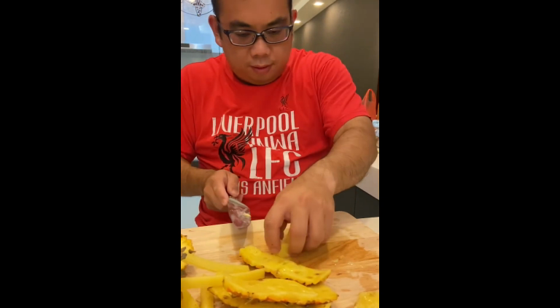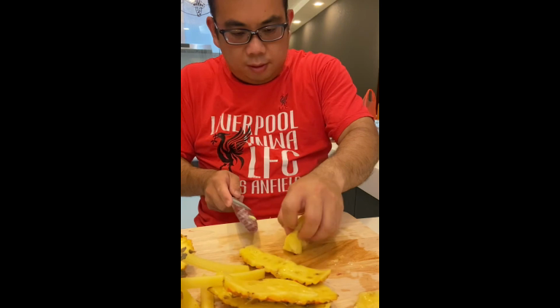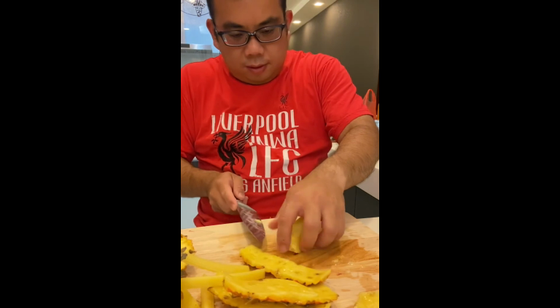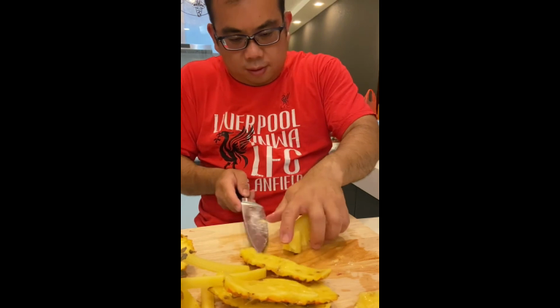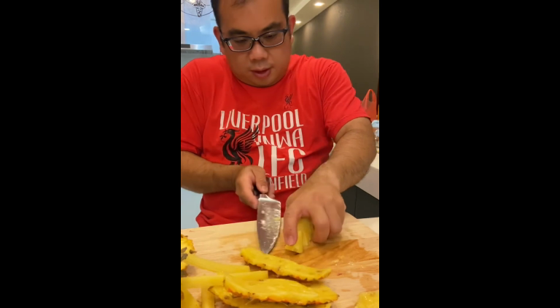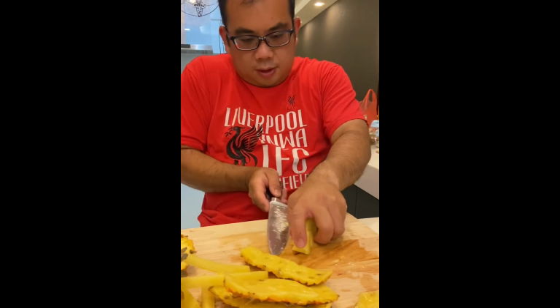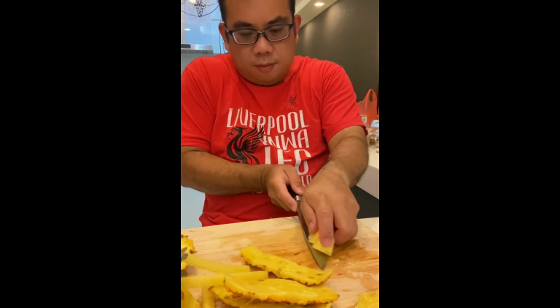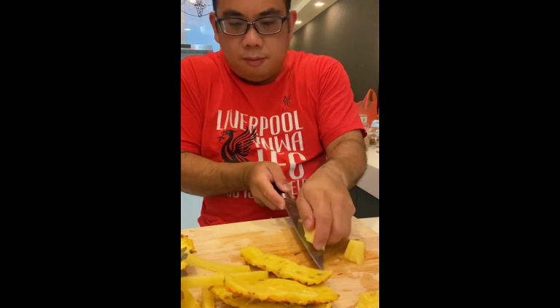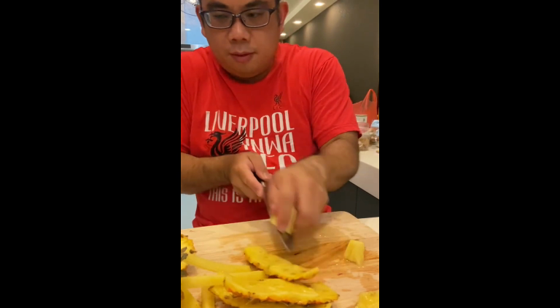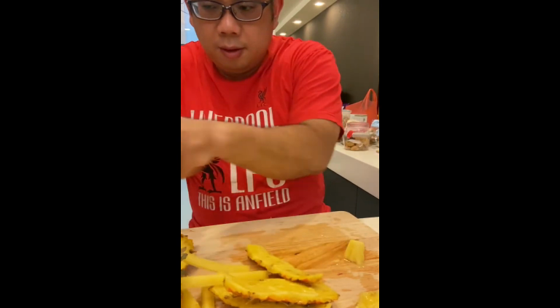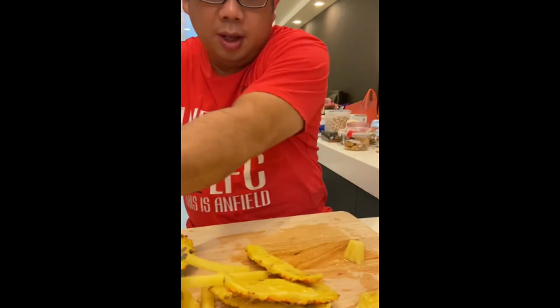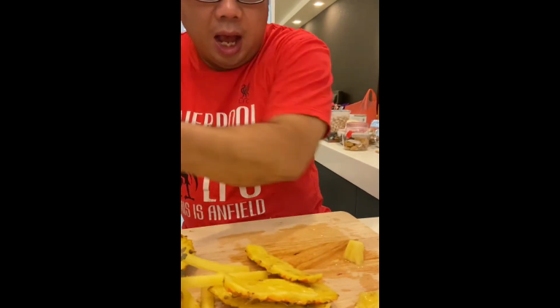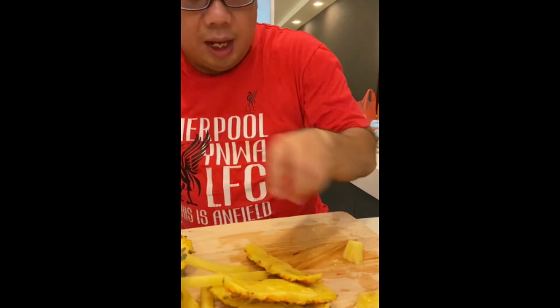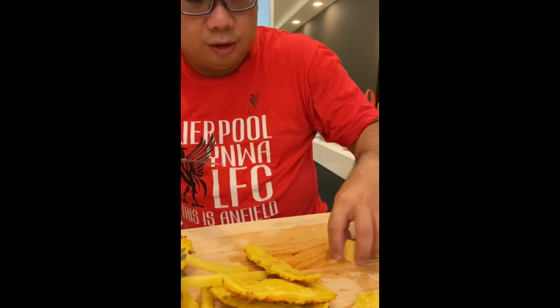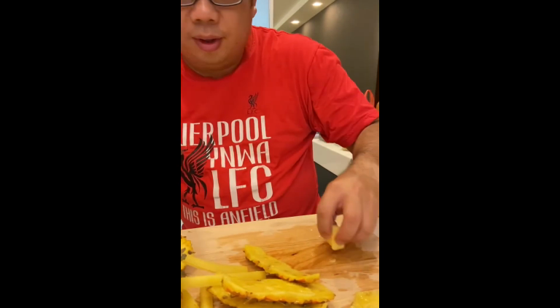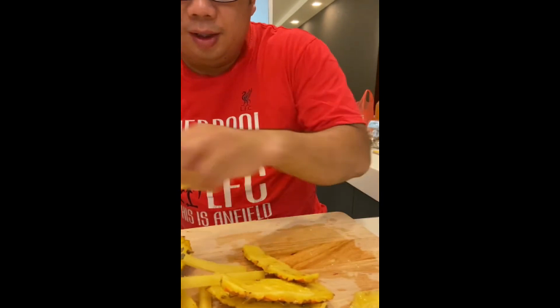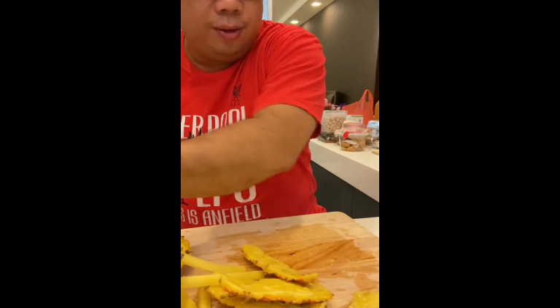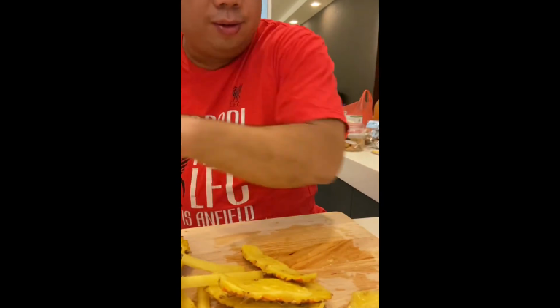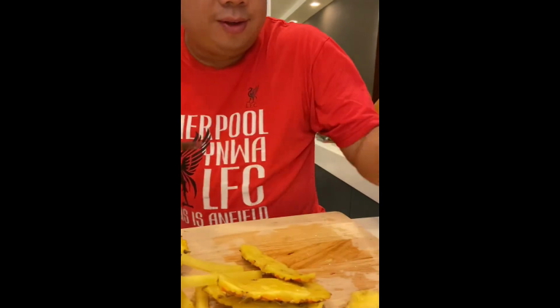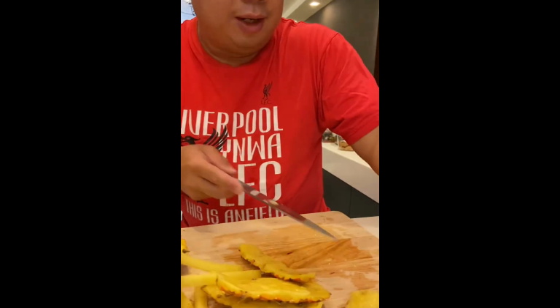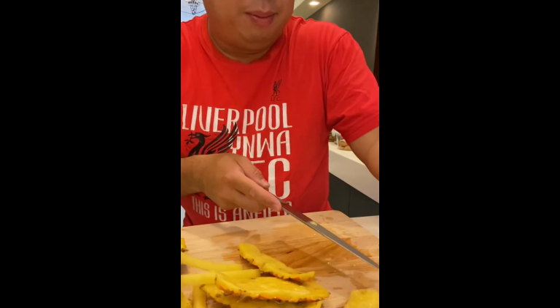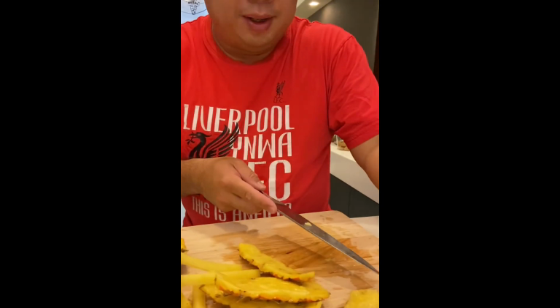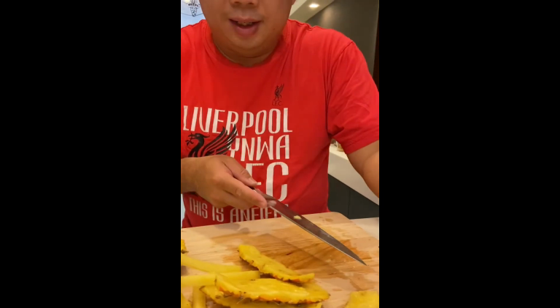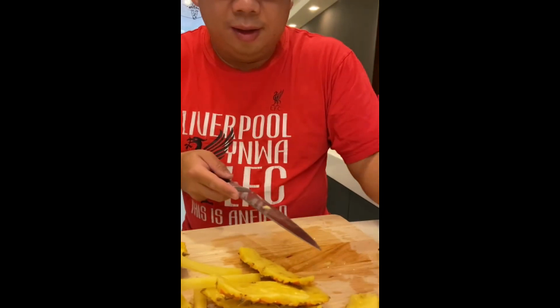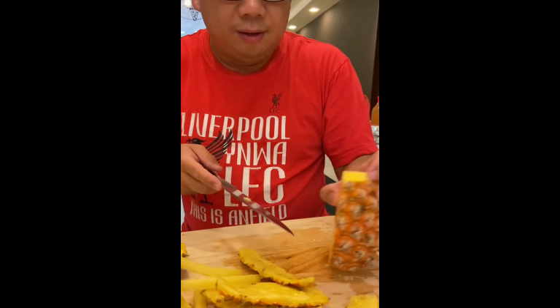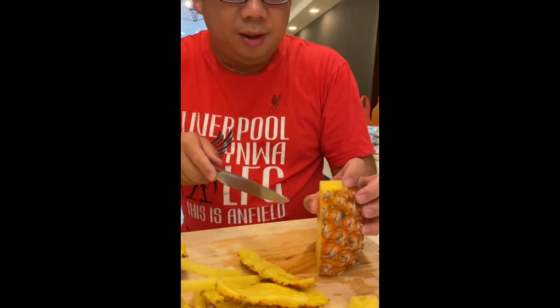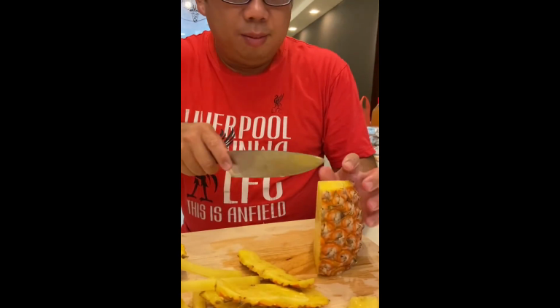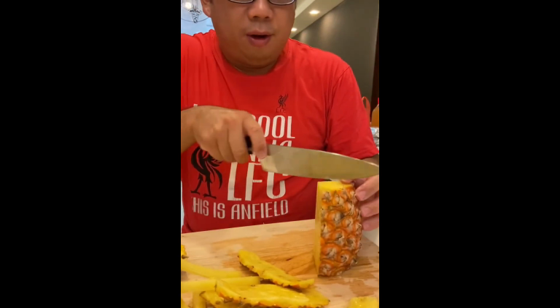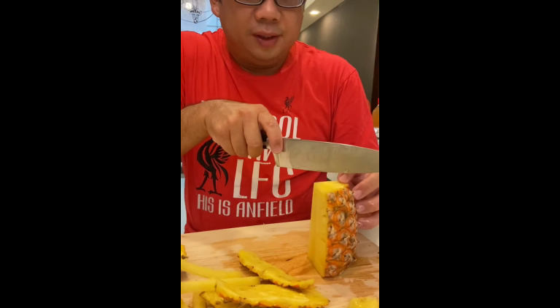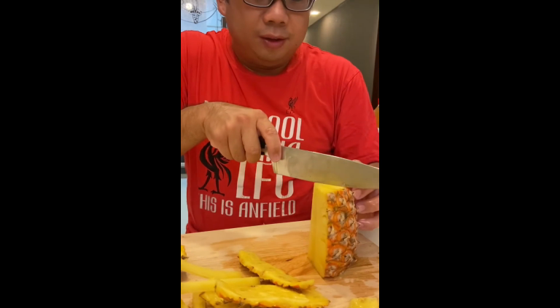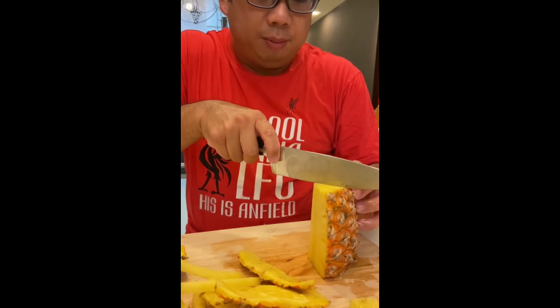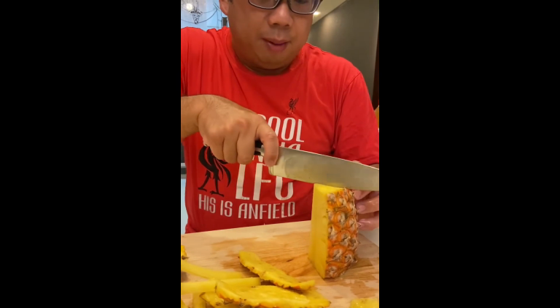I hope you don't cut your fingers, Papa. Don't say that when people are cutting things — more often than not, it may happen.